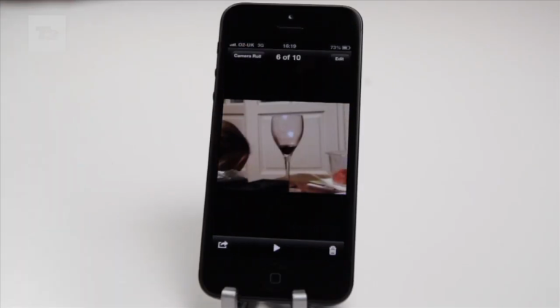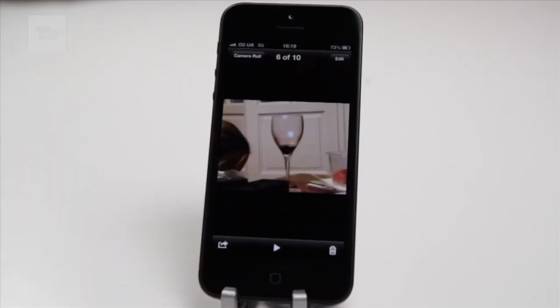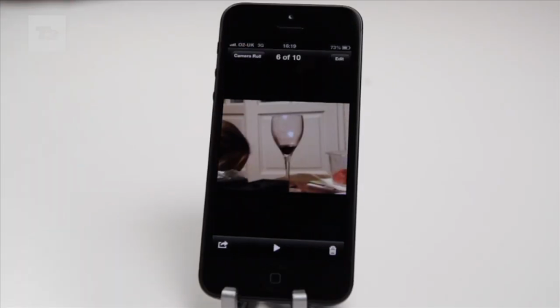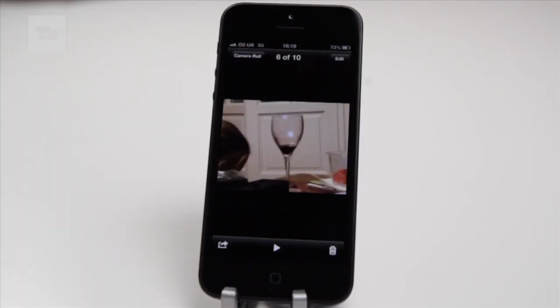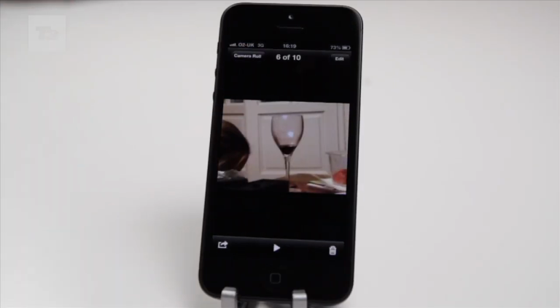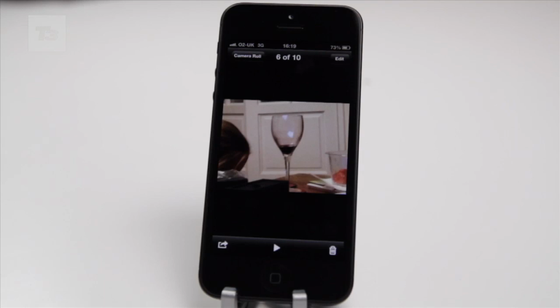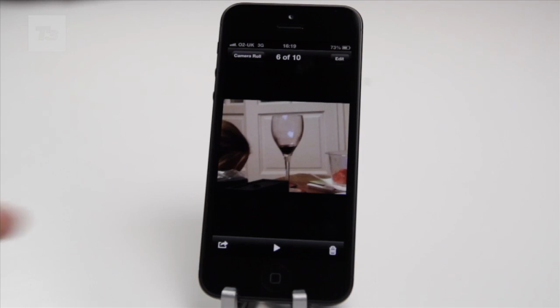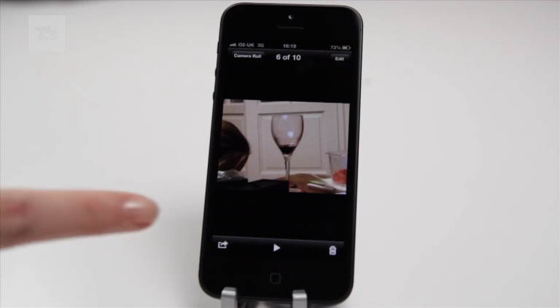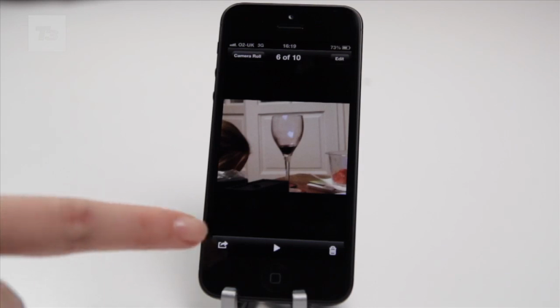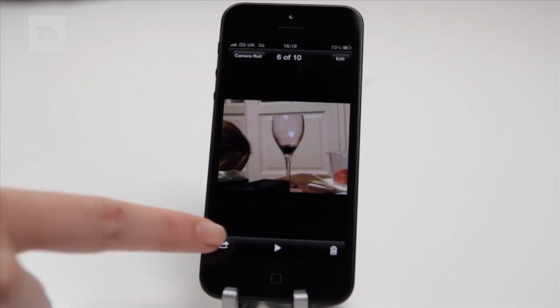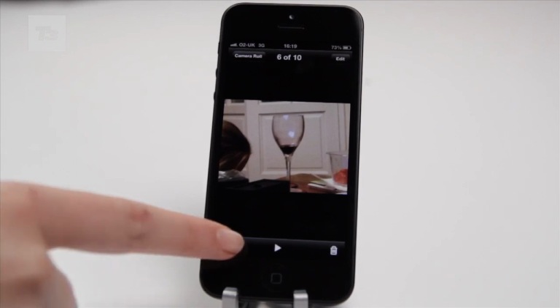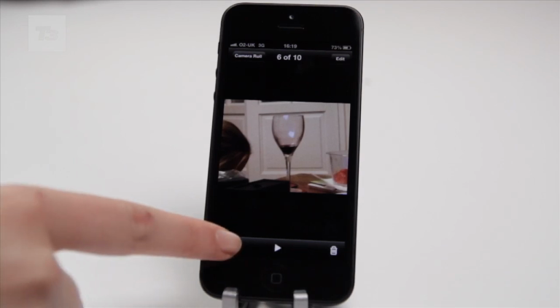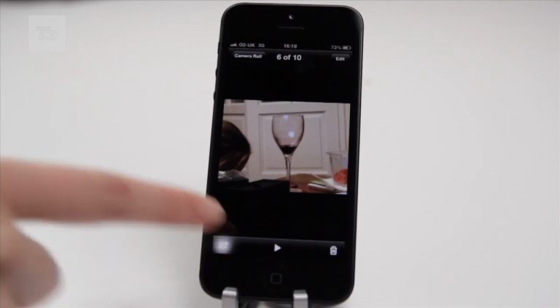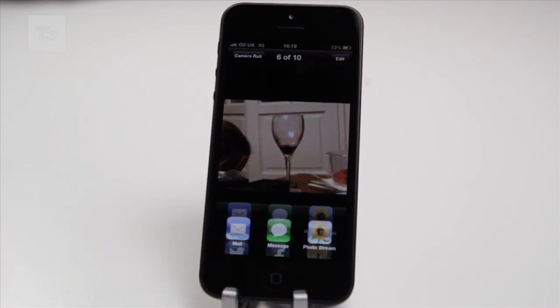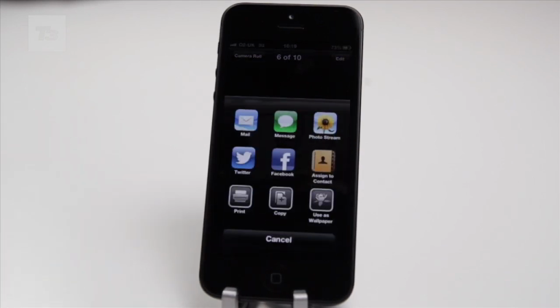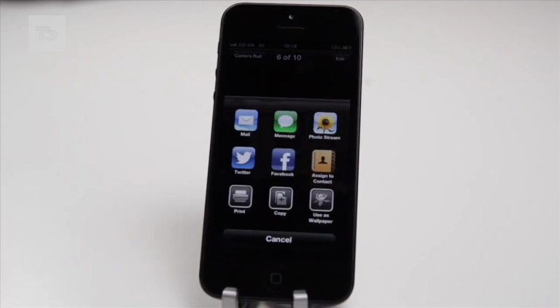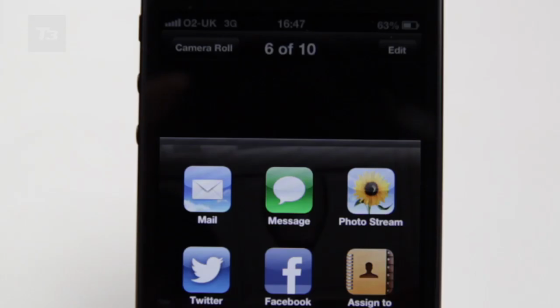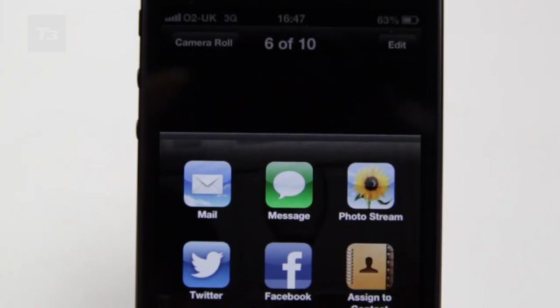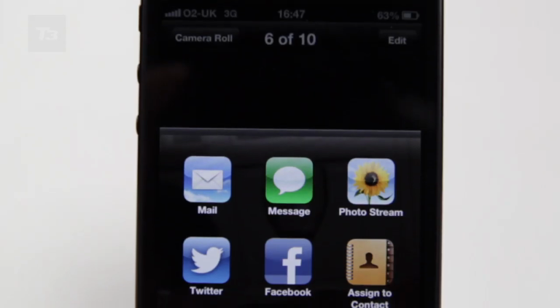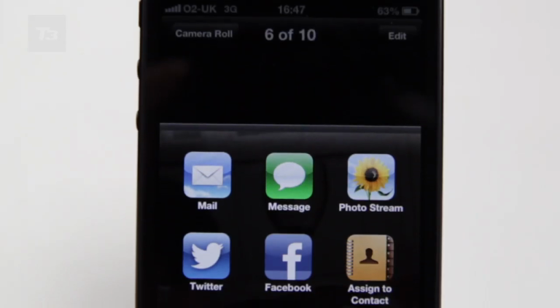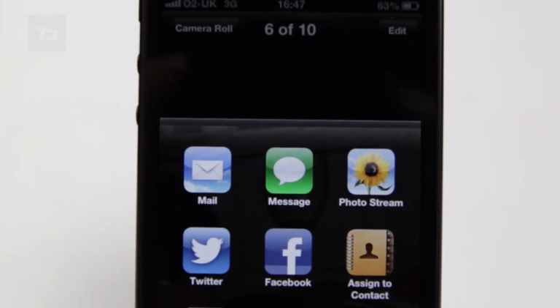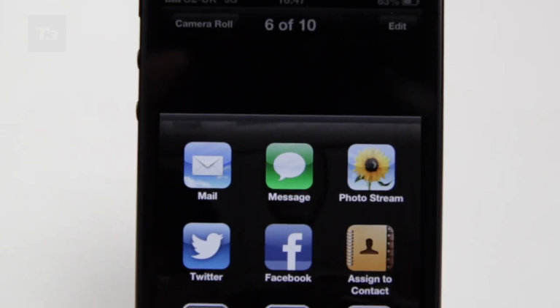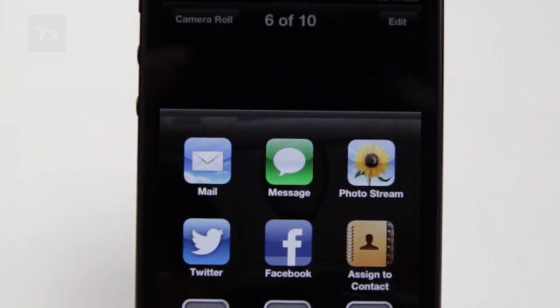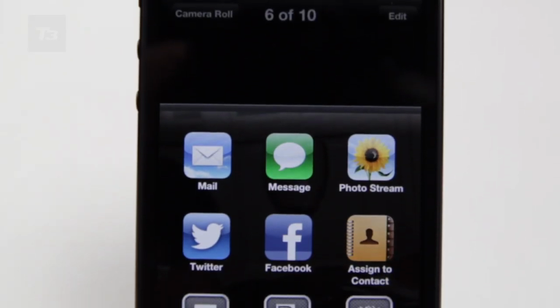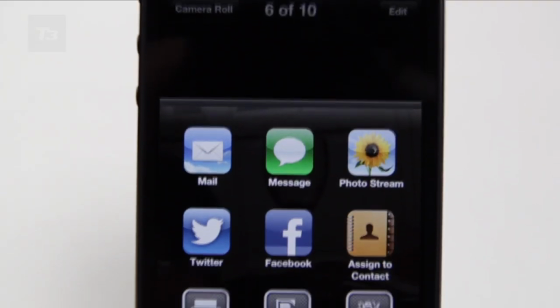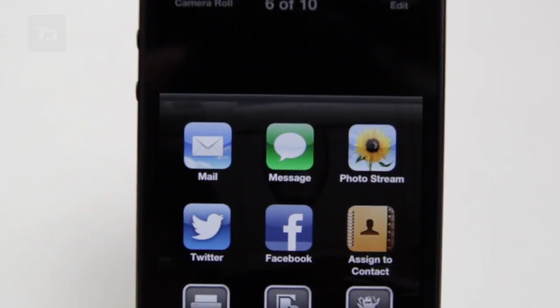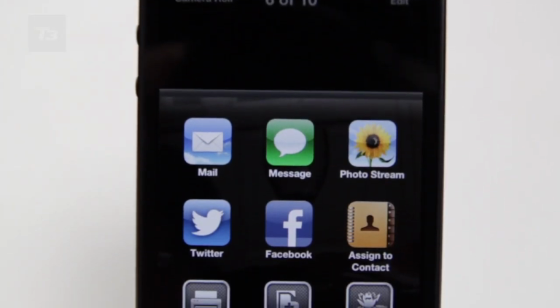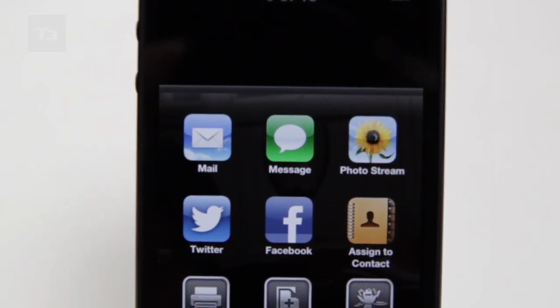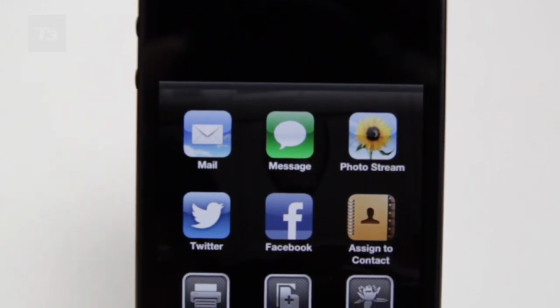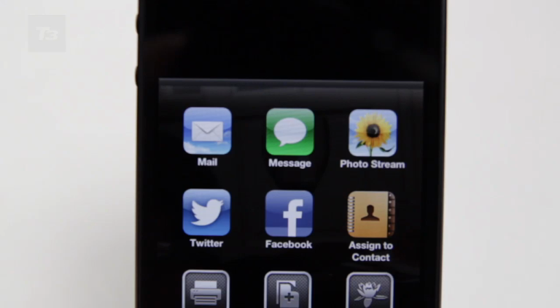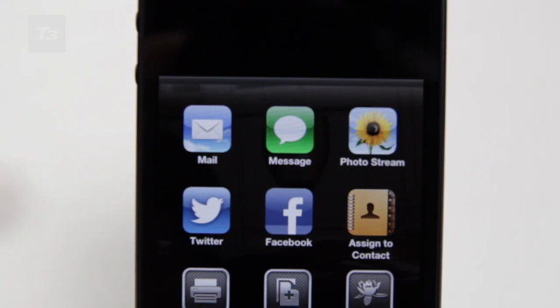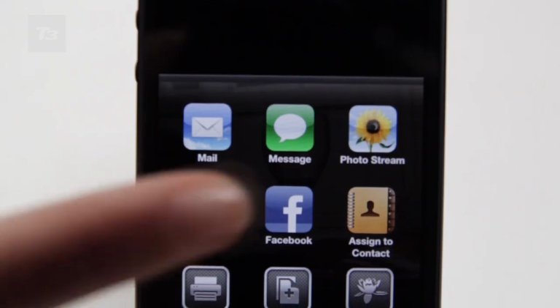You'll also get much deeper Facebook integration with iOS 6, allowing you to share stuff directly from Safari, Maps, and Photos.